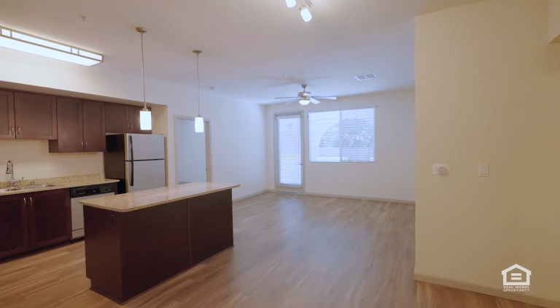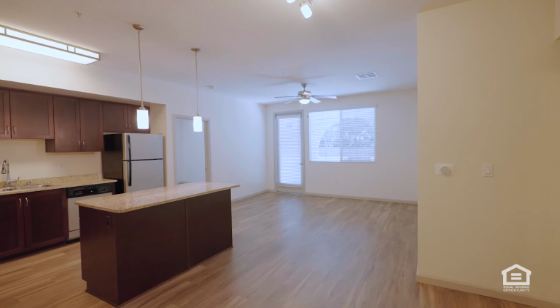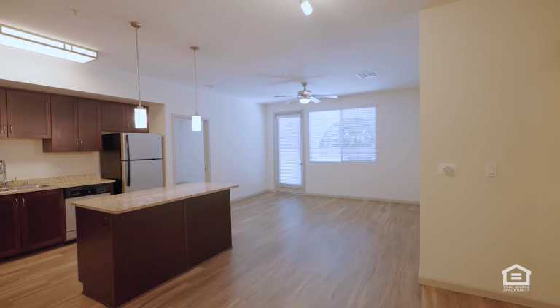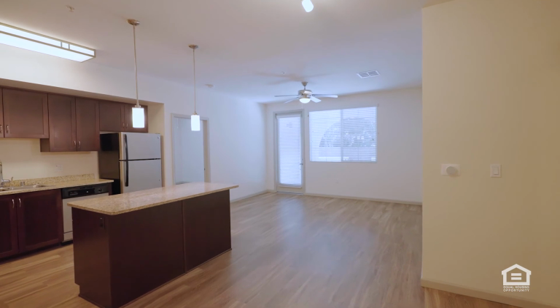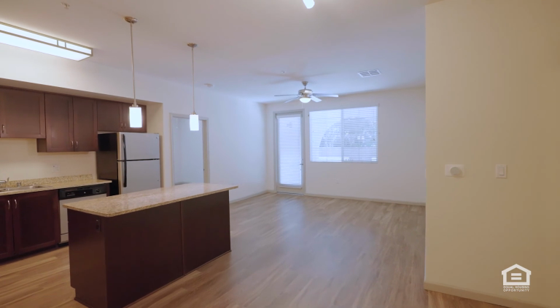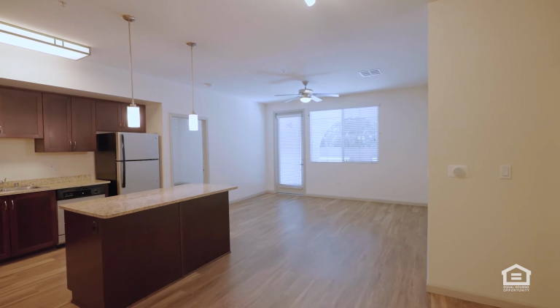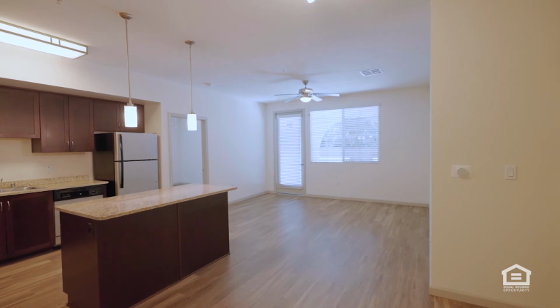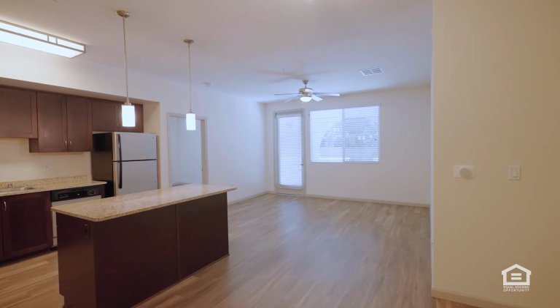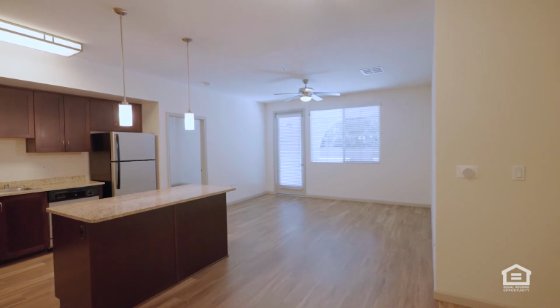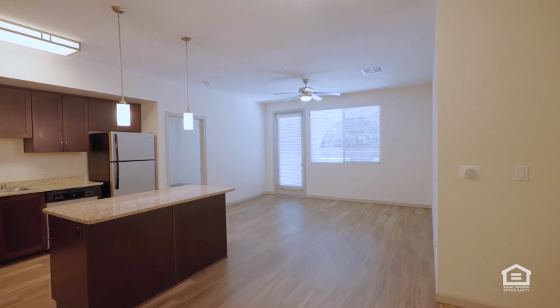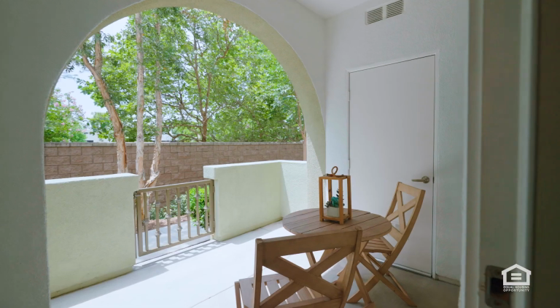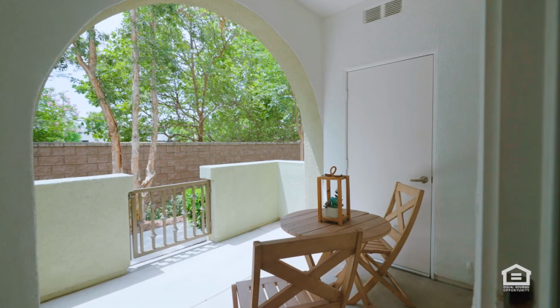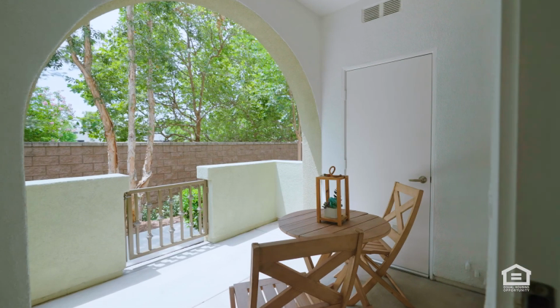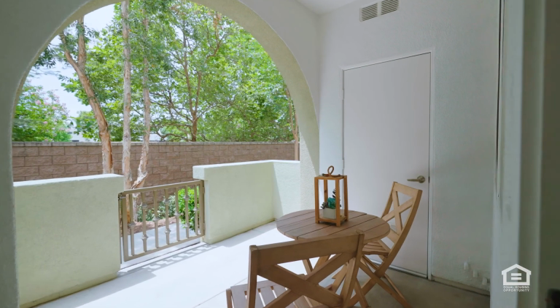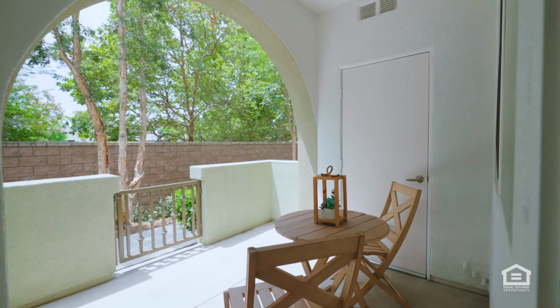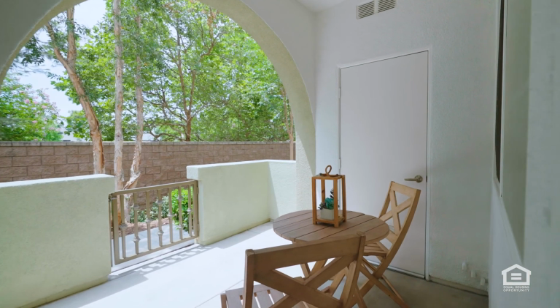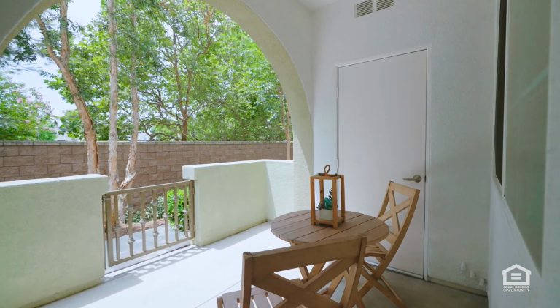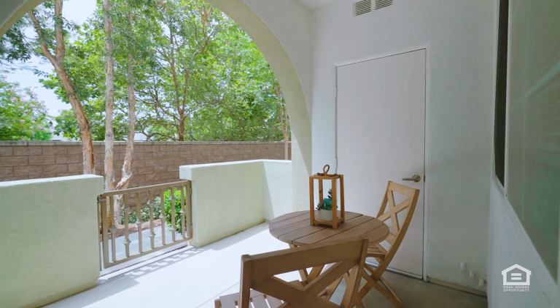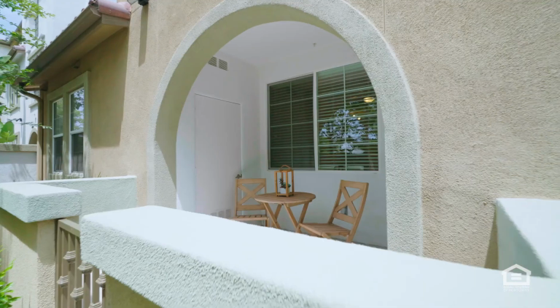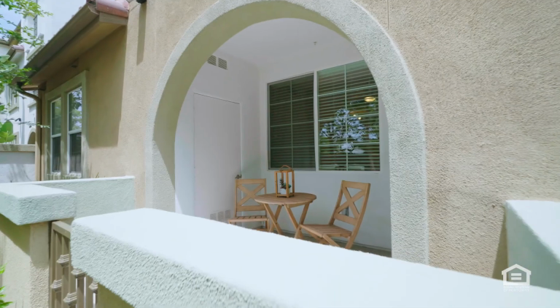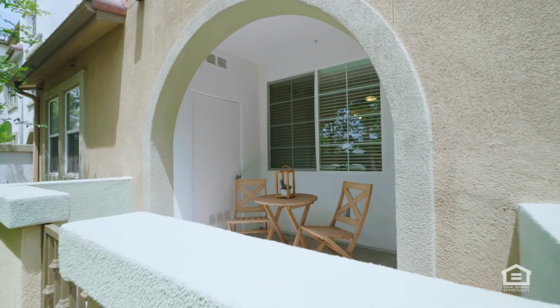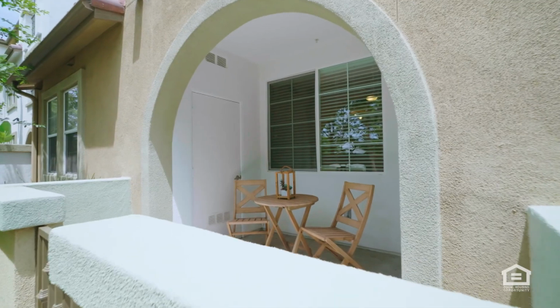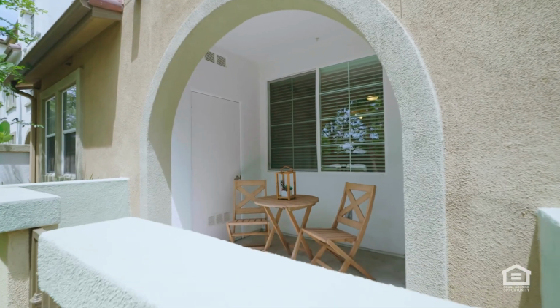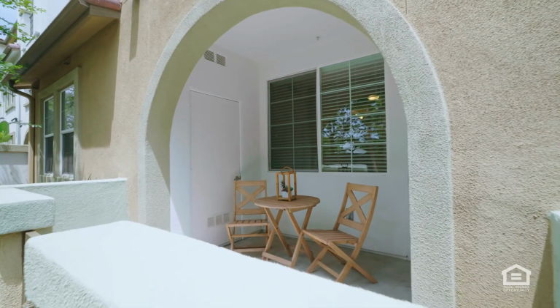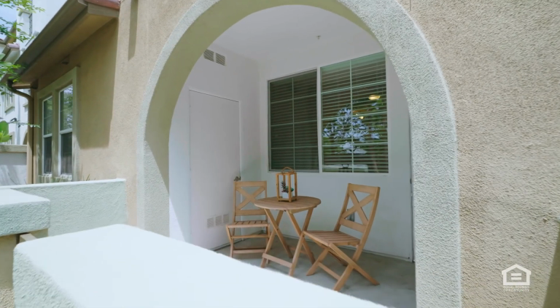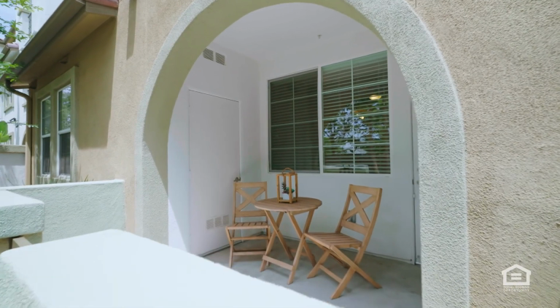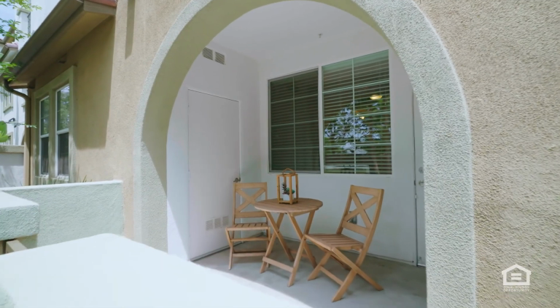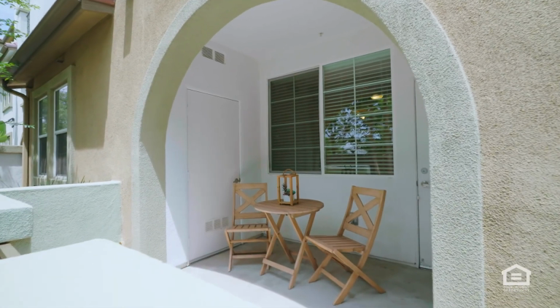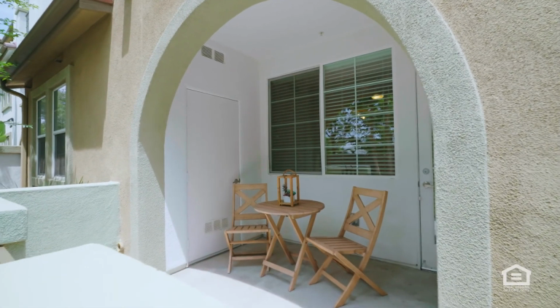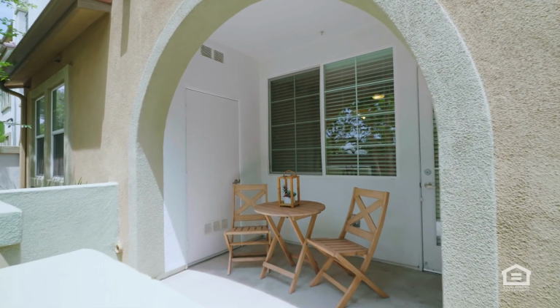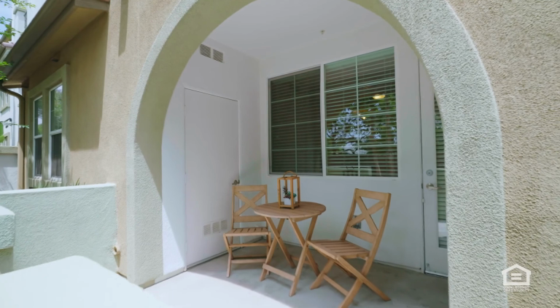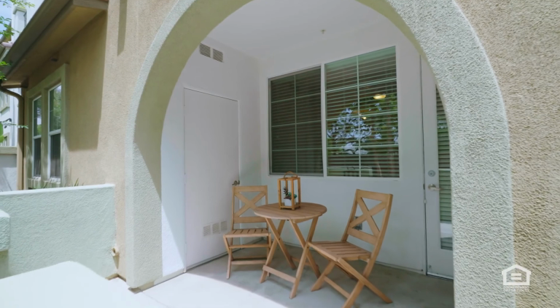The living room has a glass door to the outside, leading to the patio with a curved wall and gate, and a table and chairs.